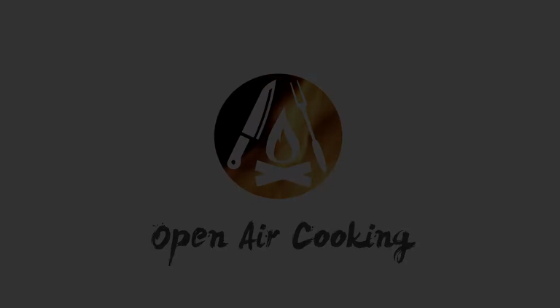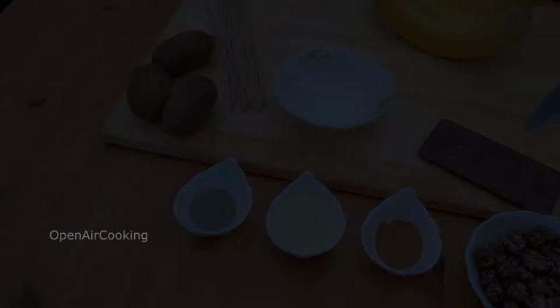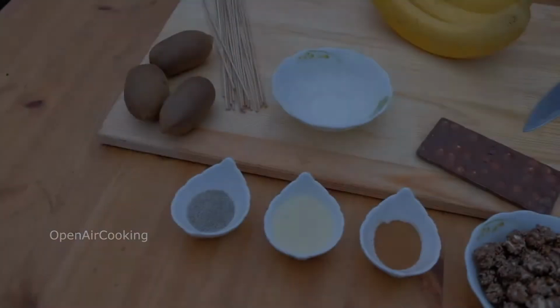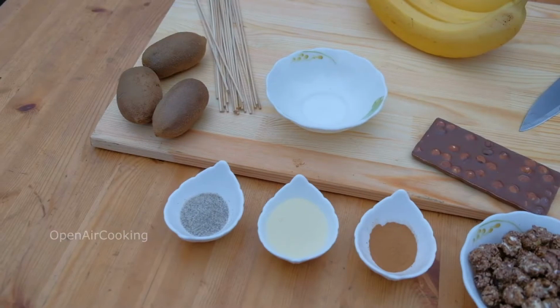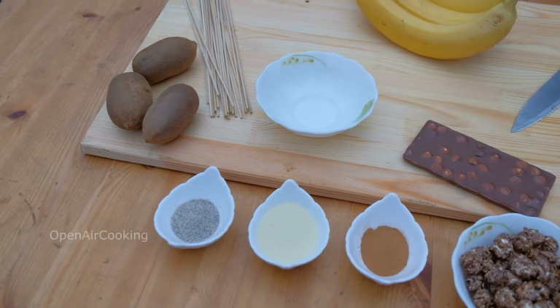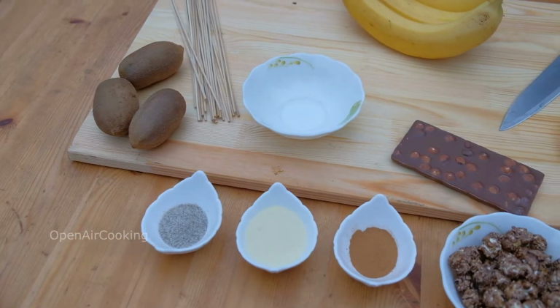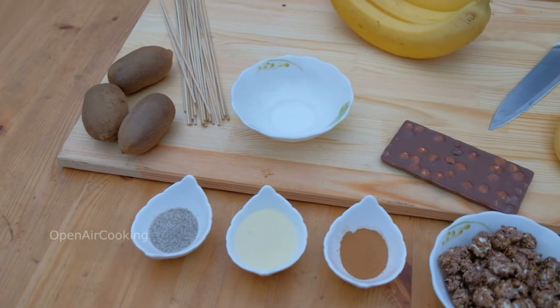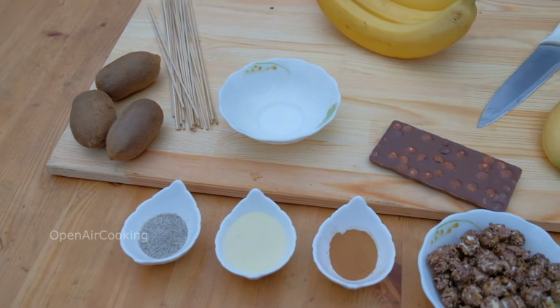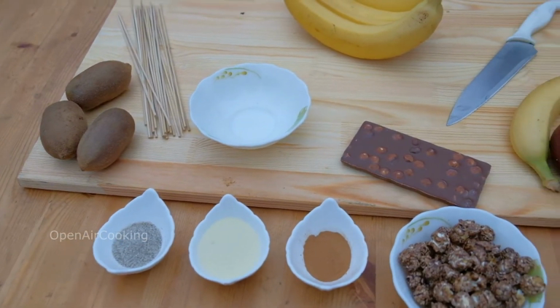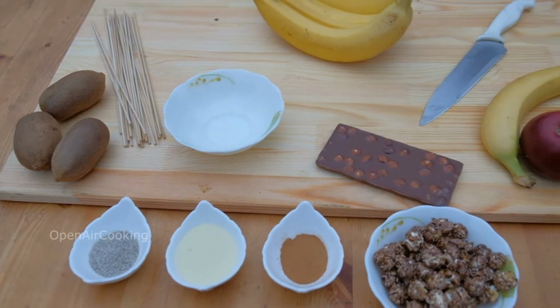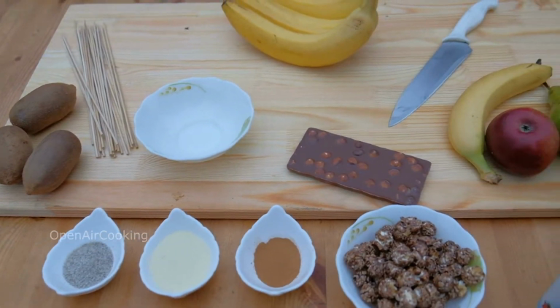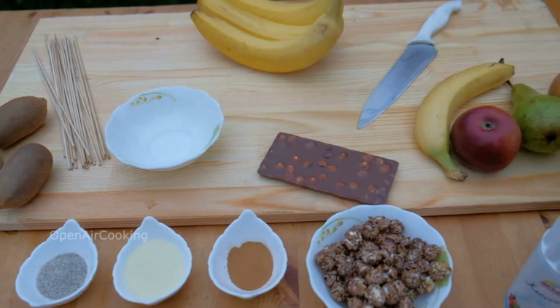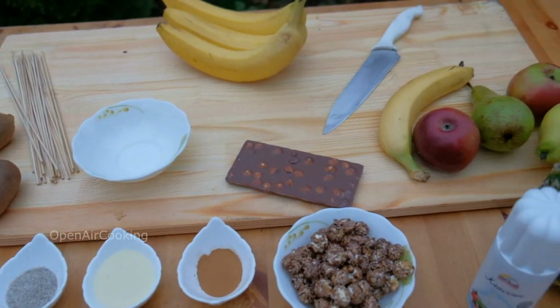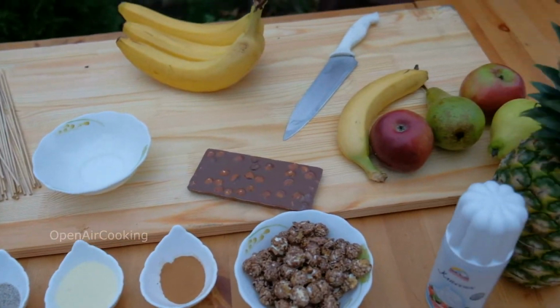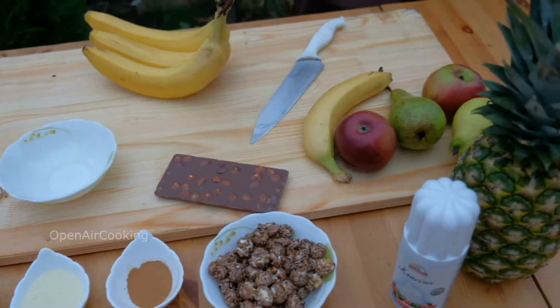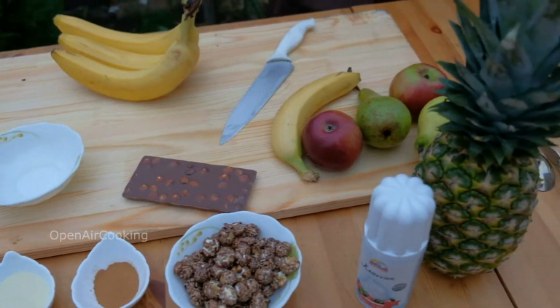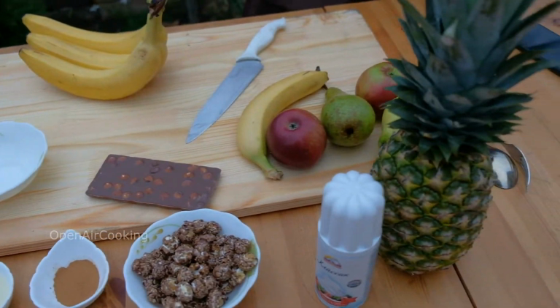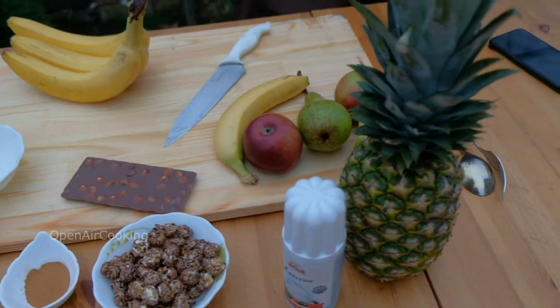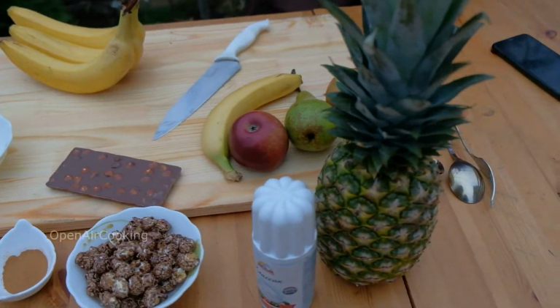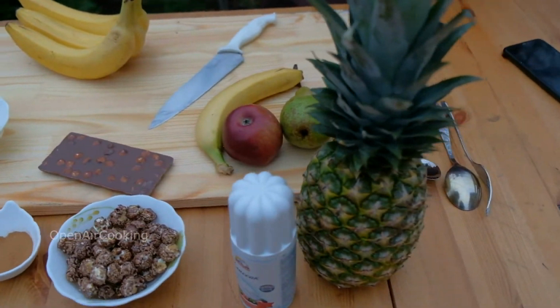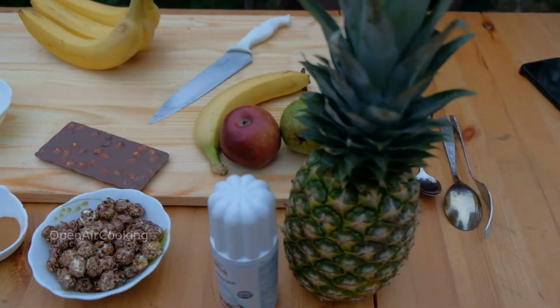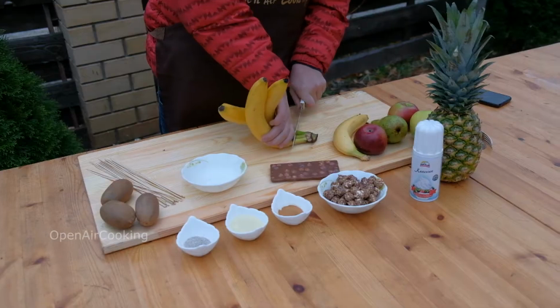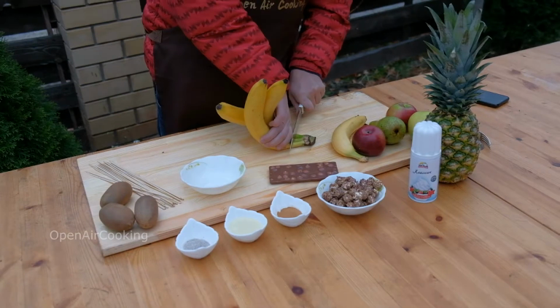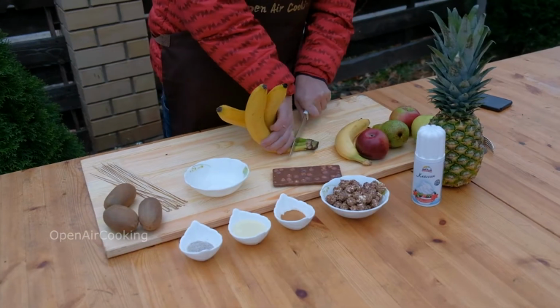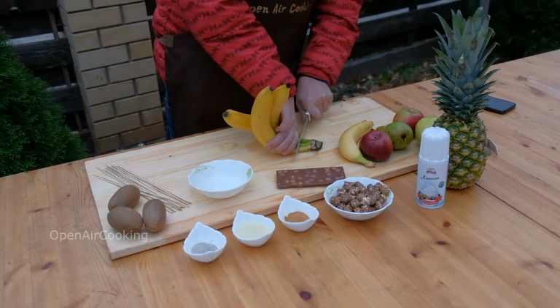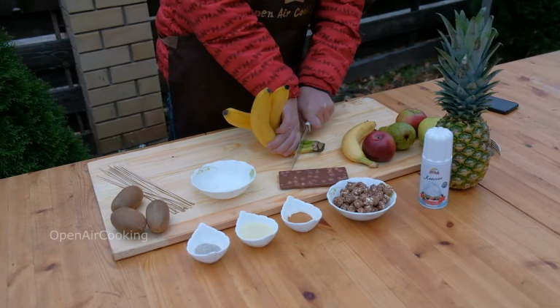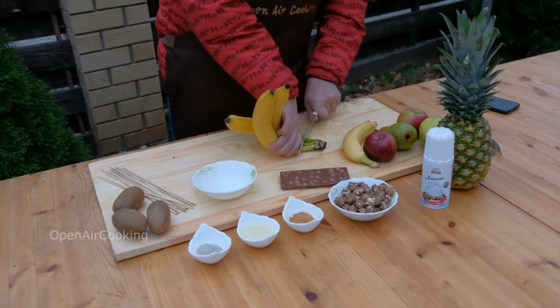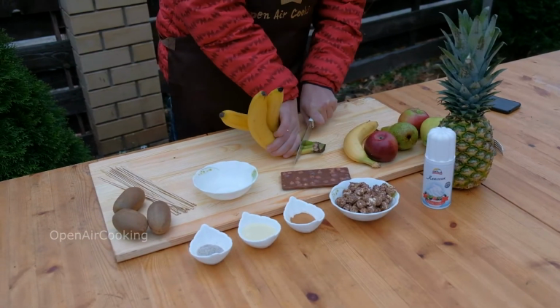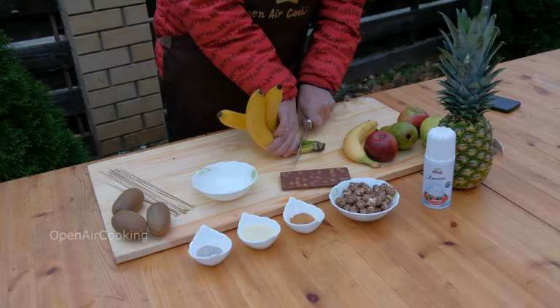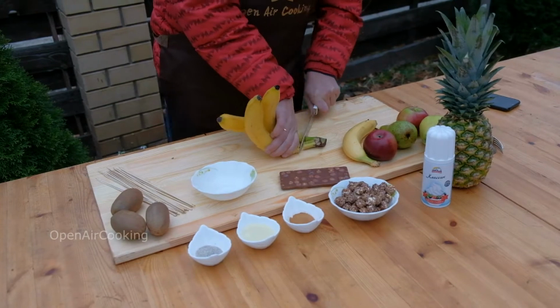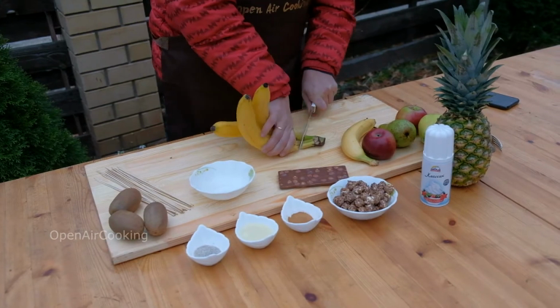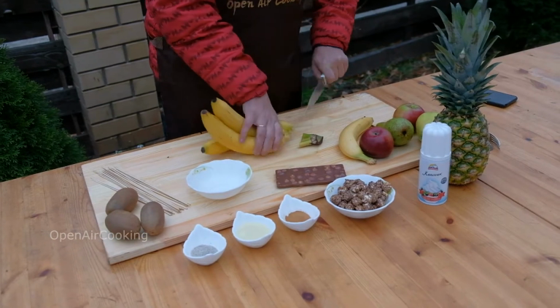Hello everyone! Today we're cooking desserts. We'll prepare them for fruits on fire.